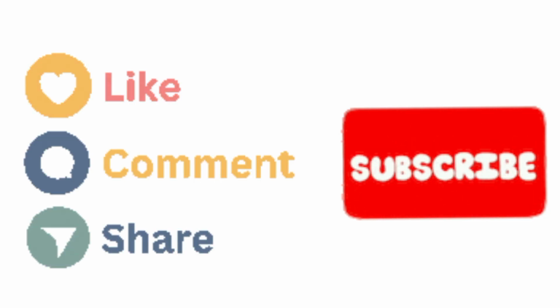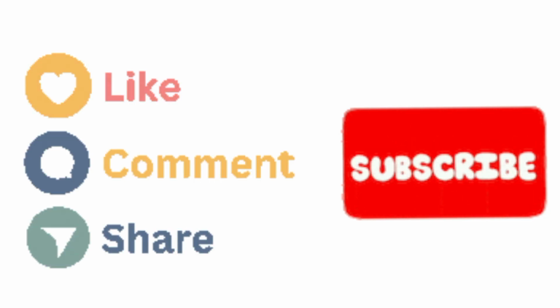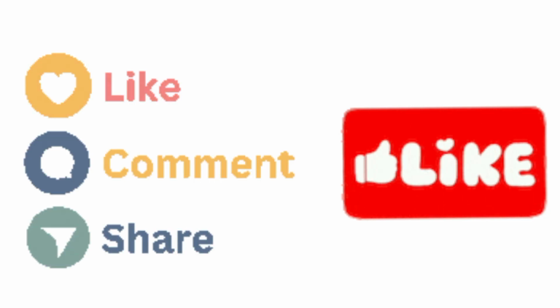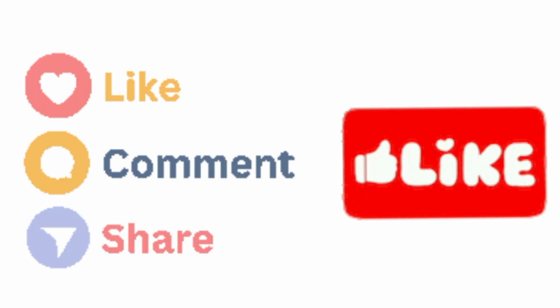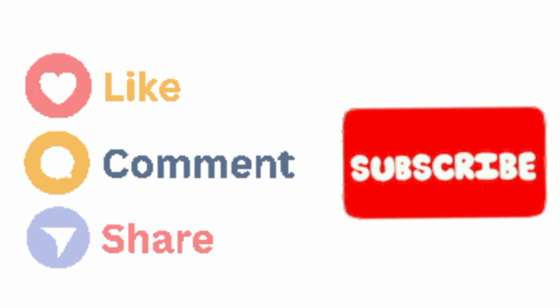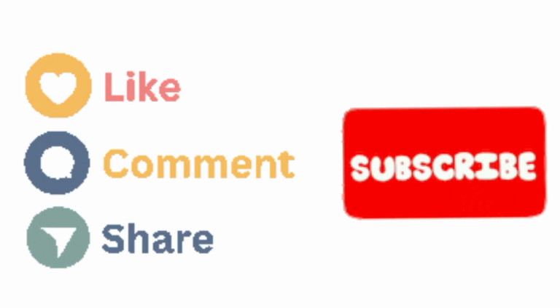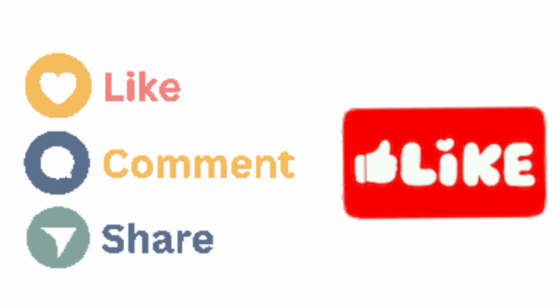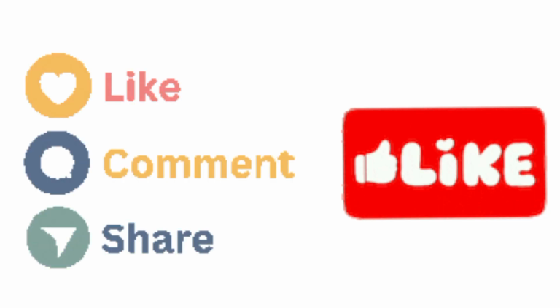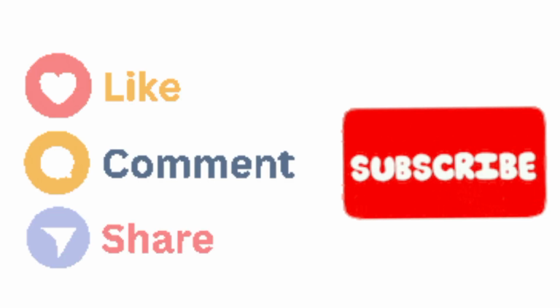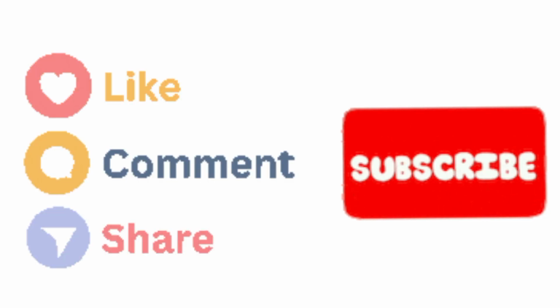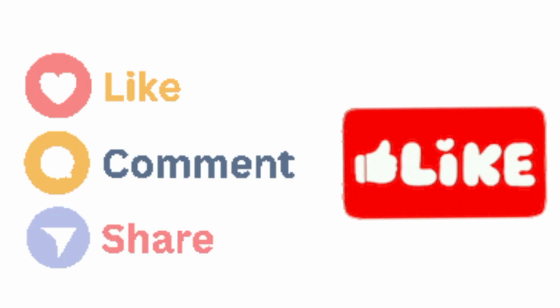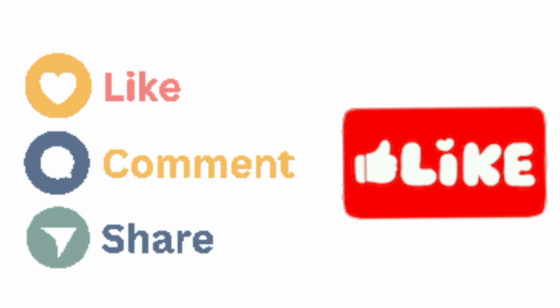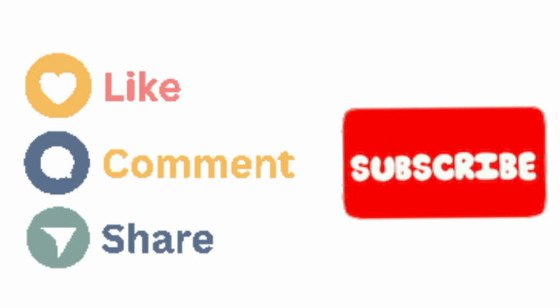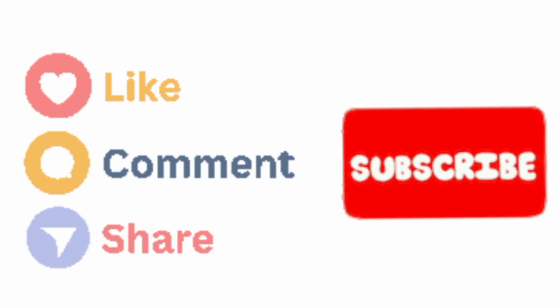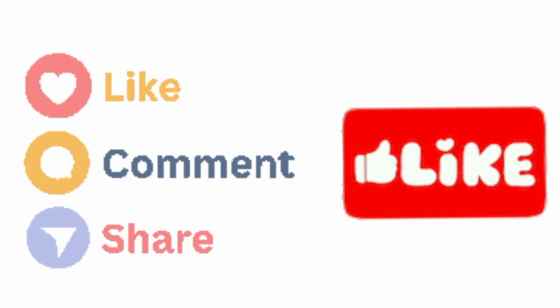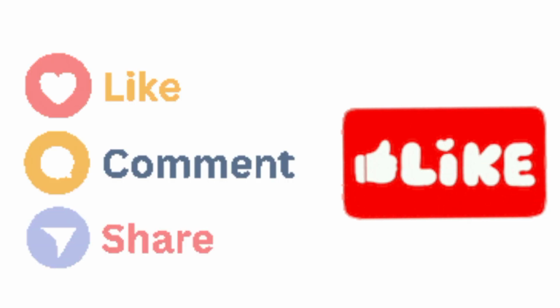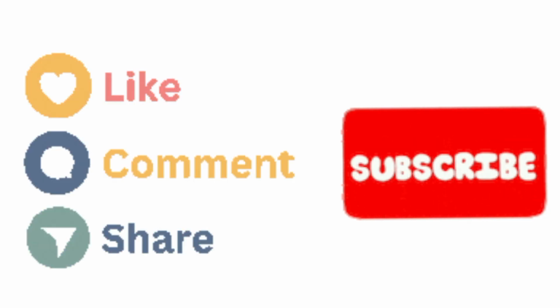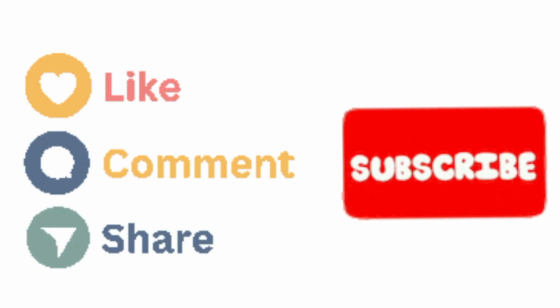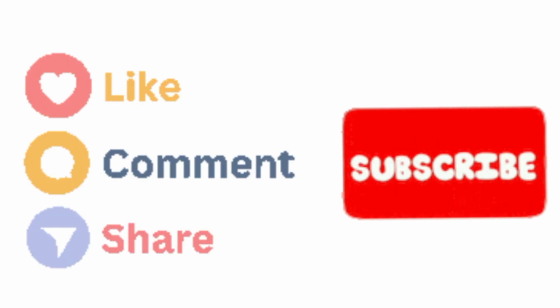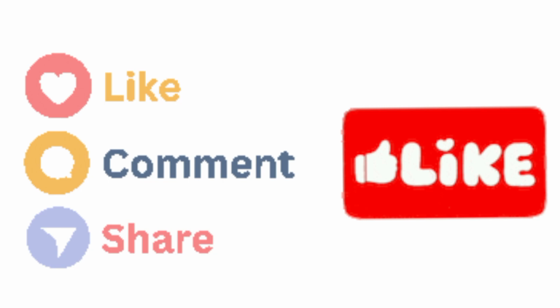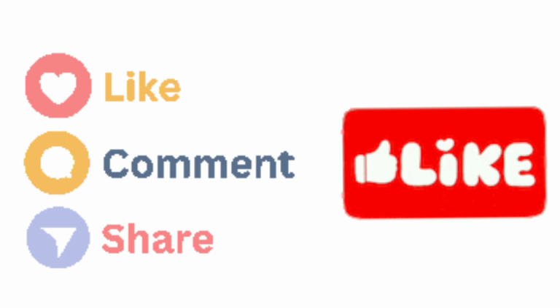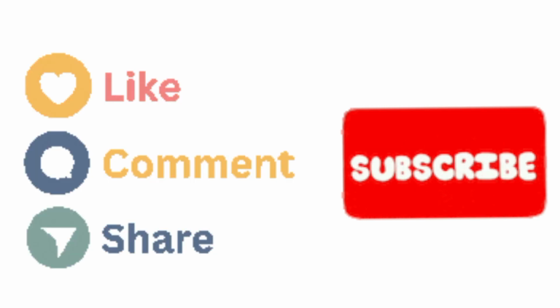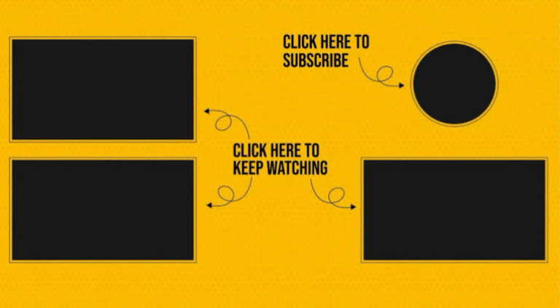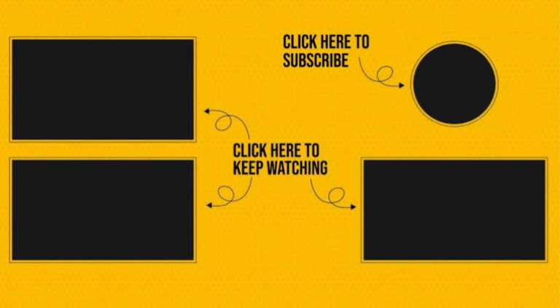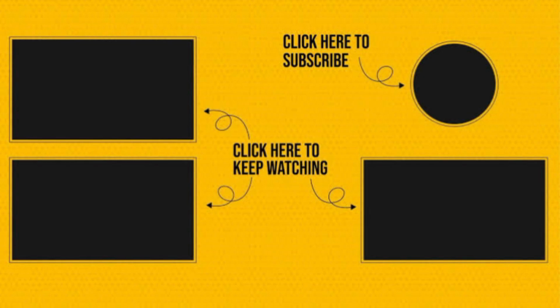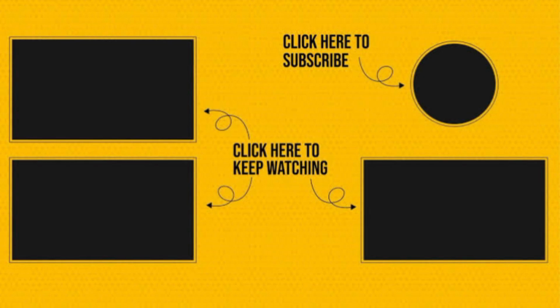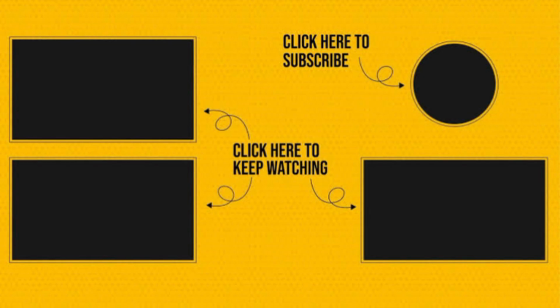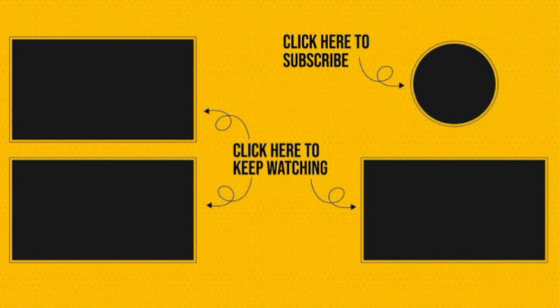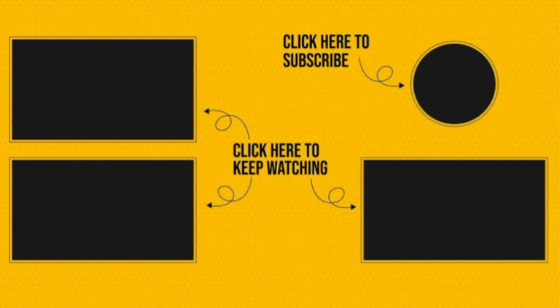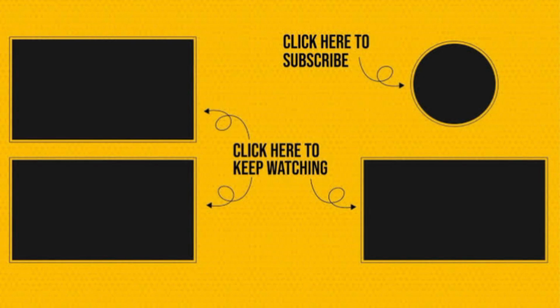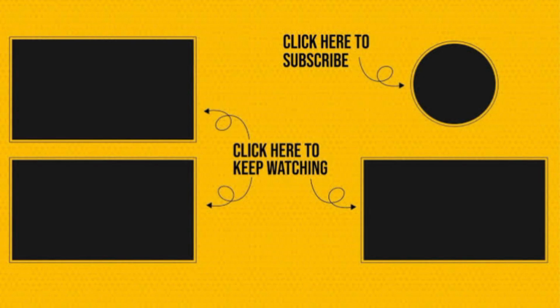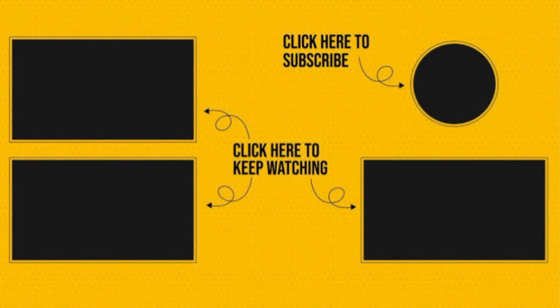I hope you like this video. Please subscribe to our channel and hit the bell icon for getting notifications. Thank you.